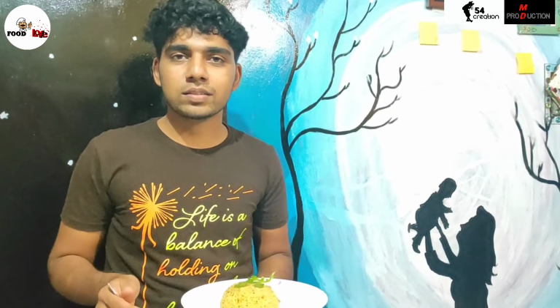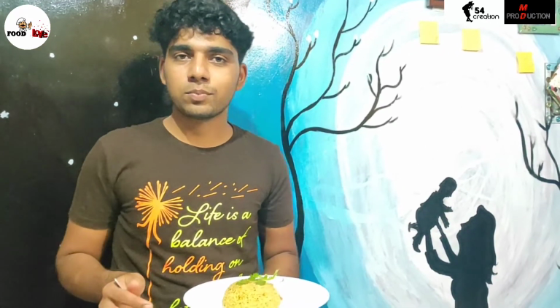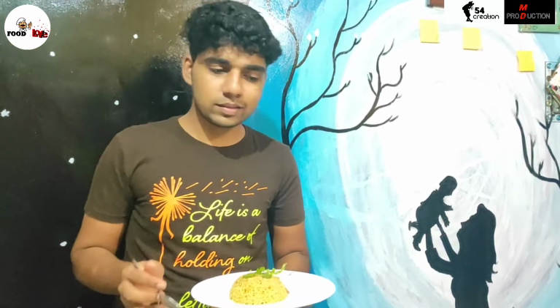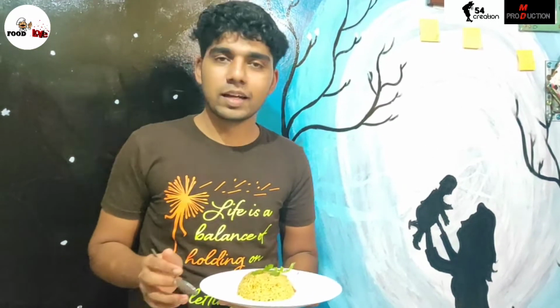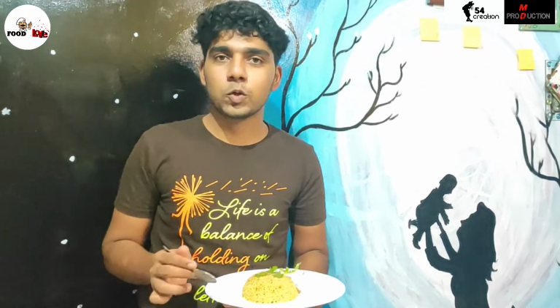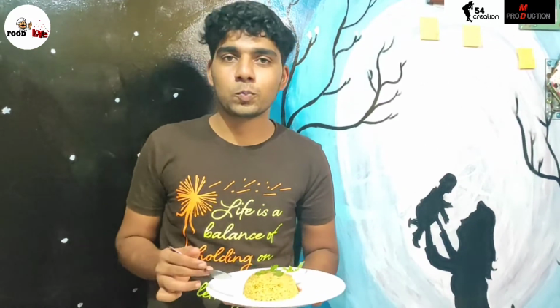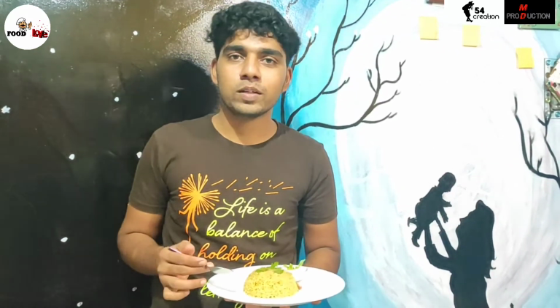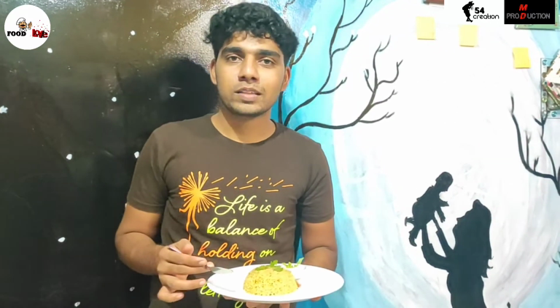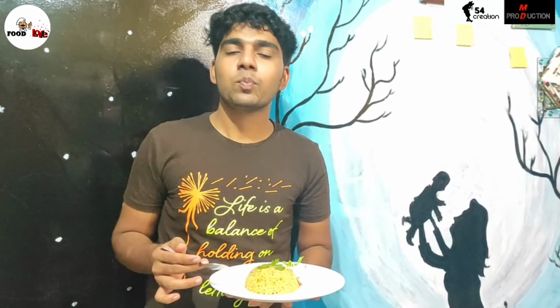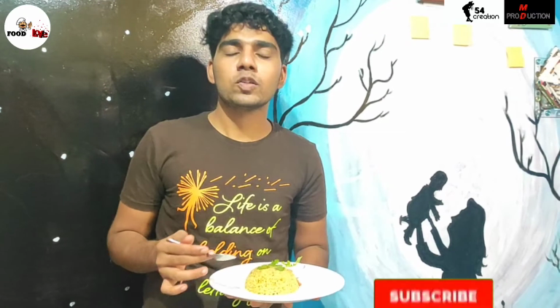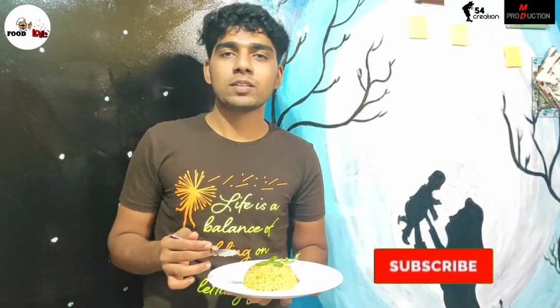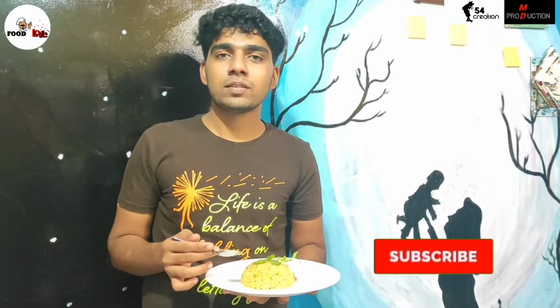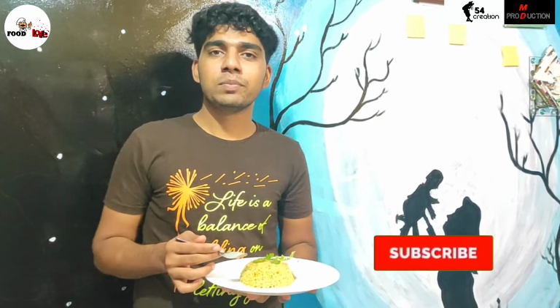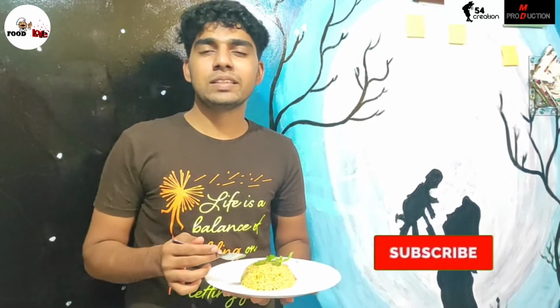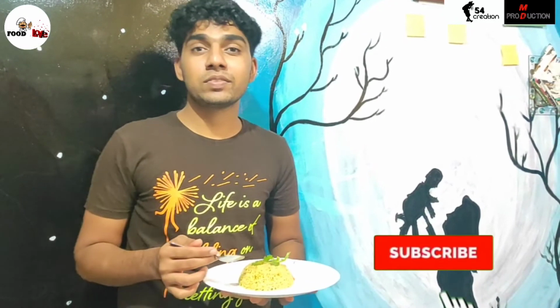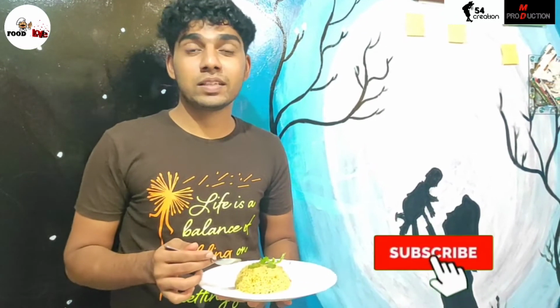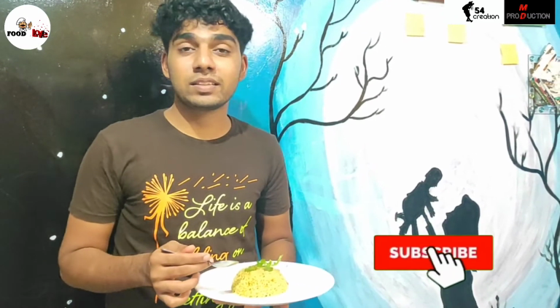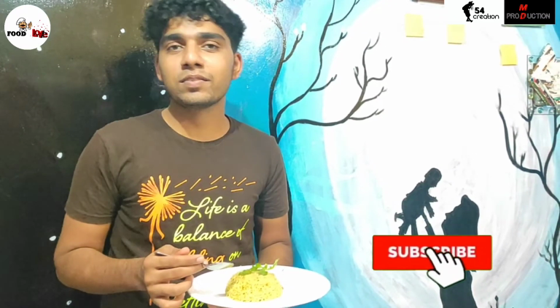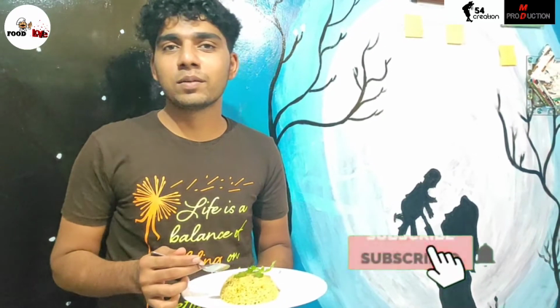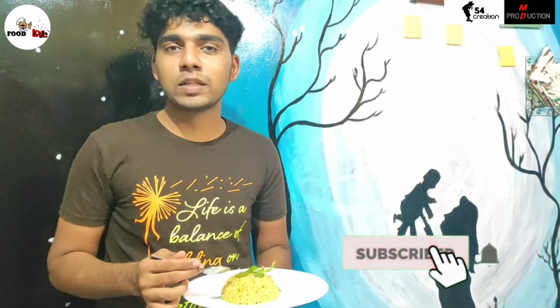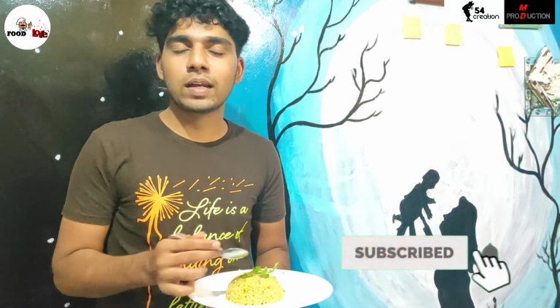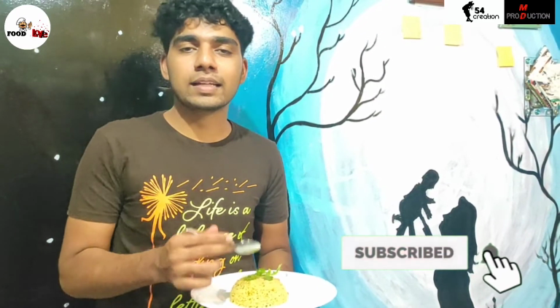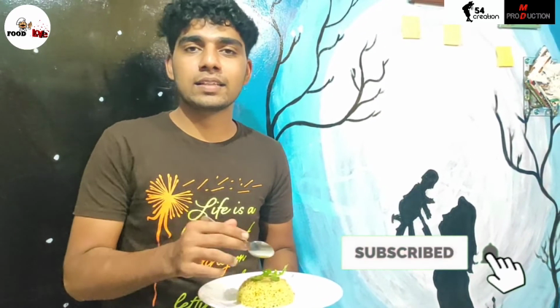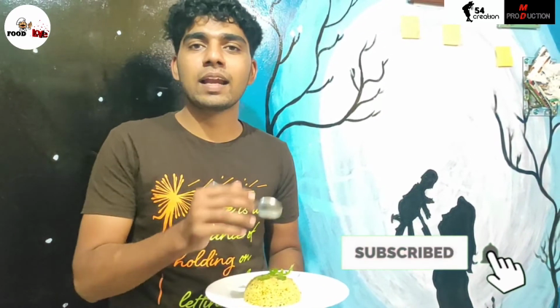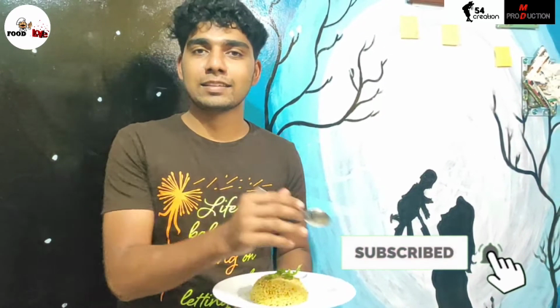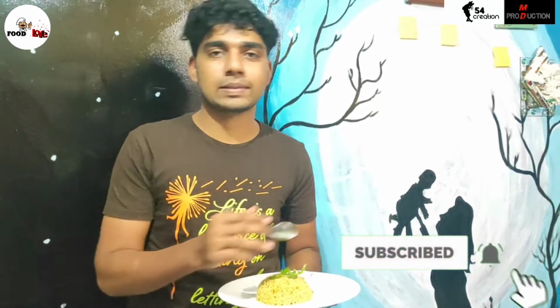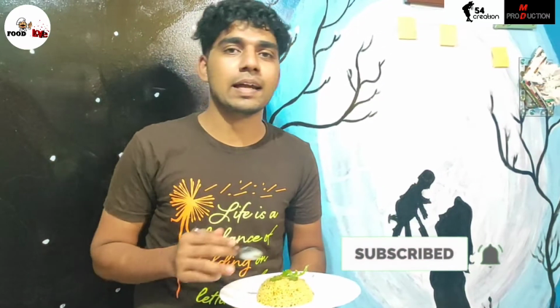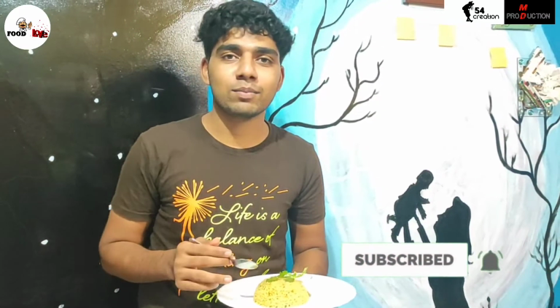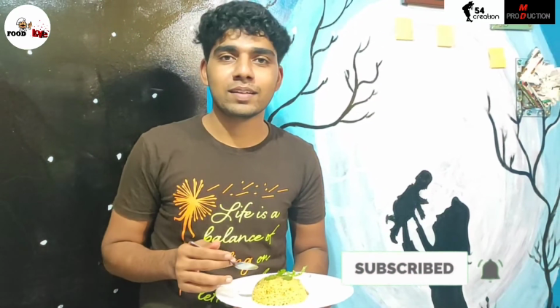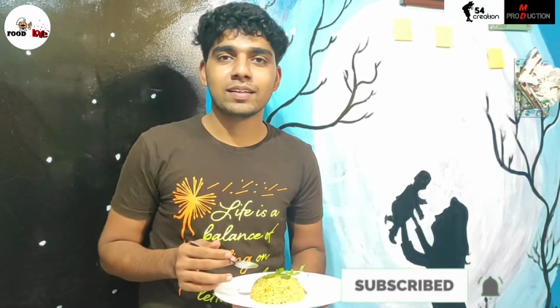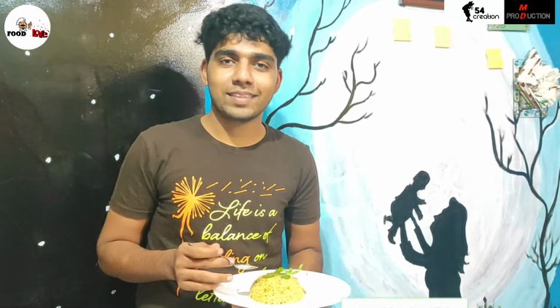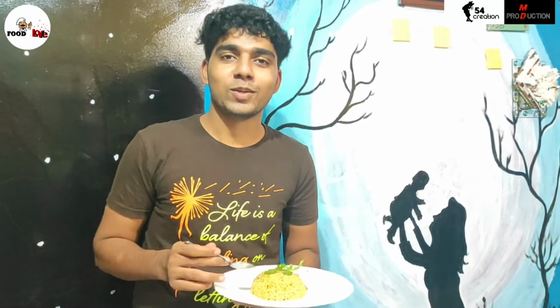Please try this at home. Keep watching, be safe, stay safe. Please do like, share and subscribe. Thank you.